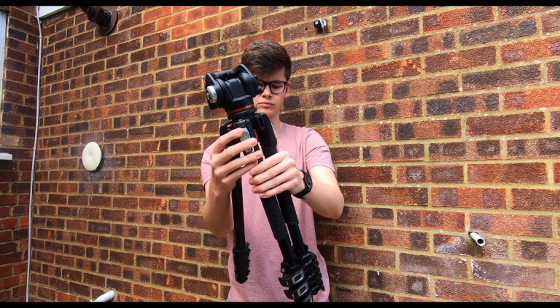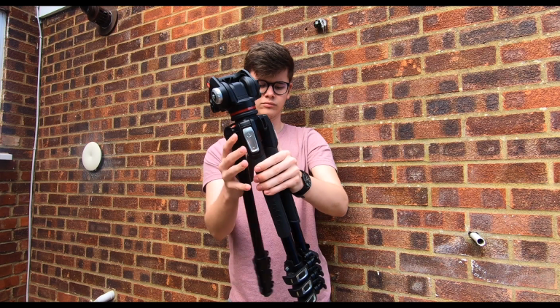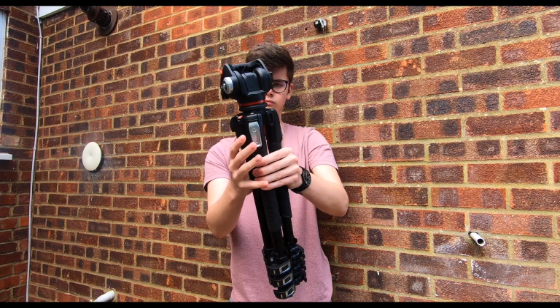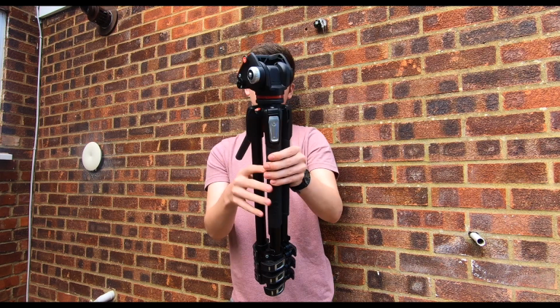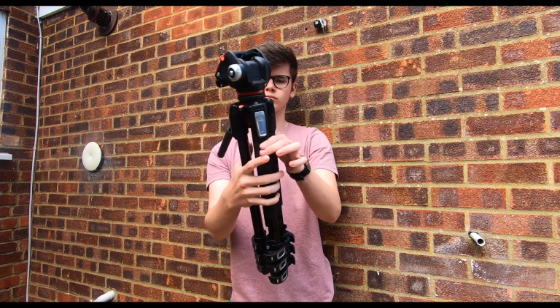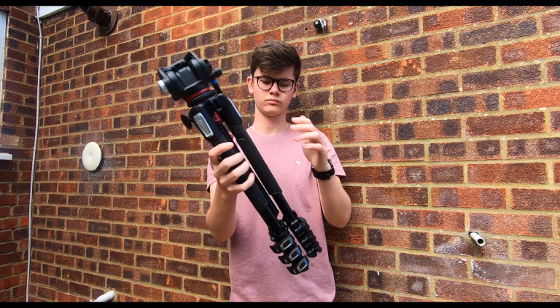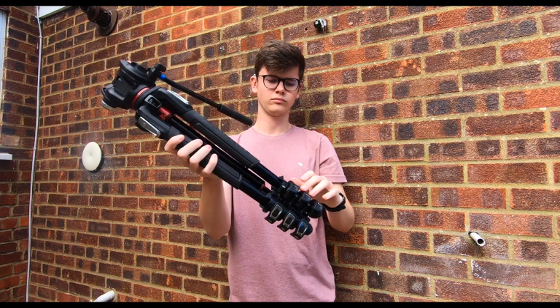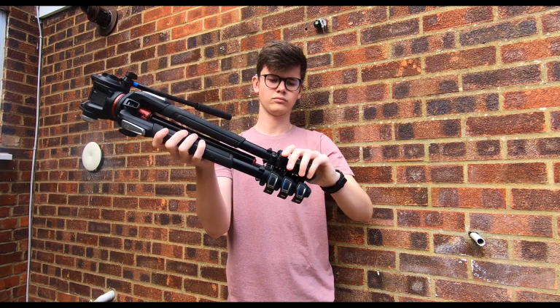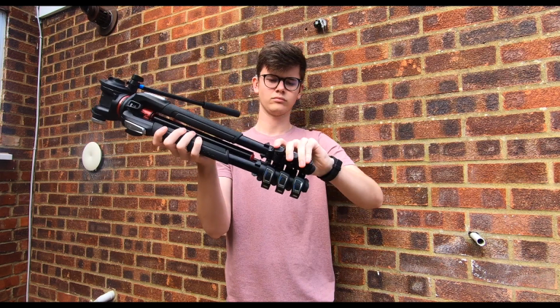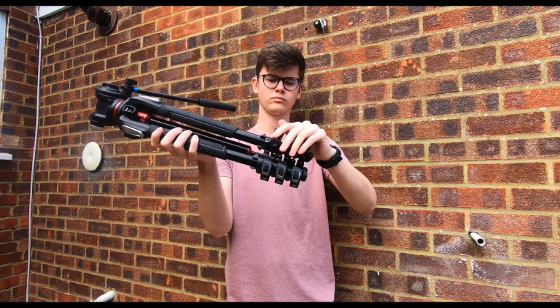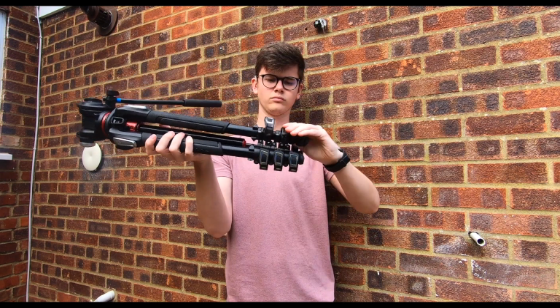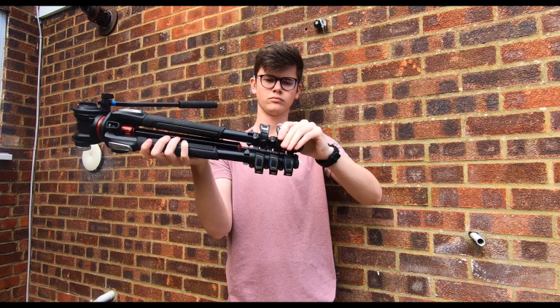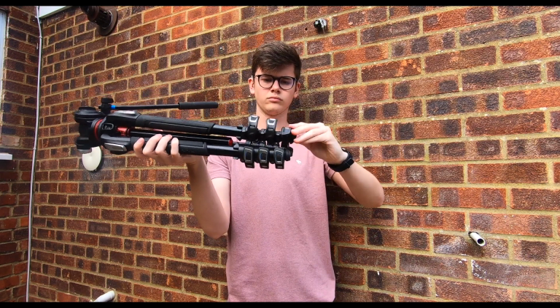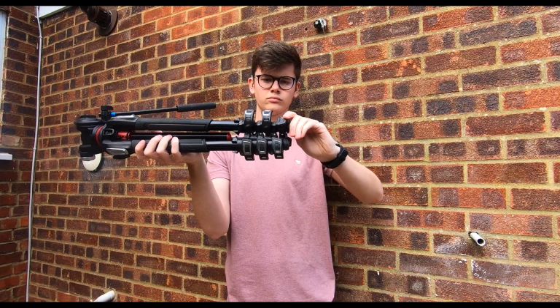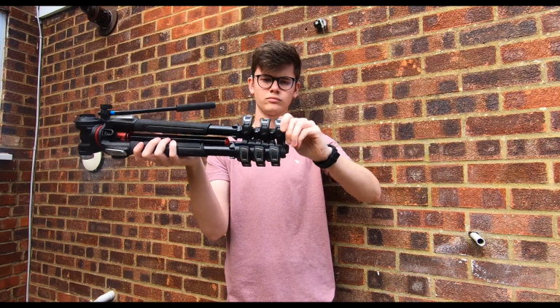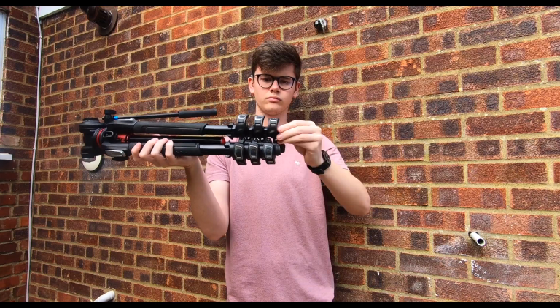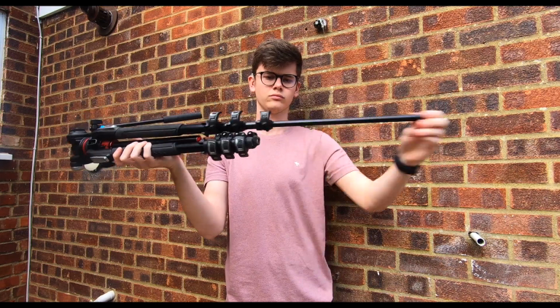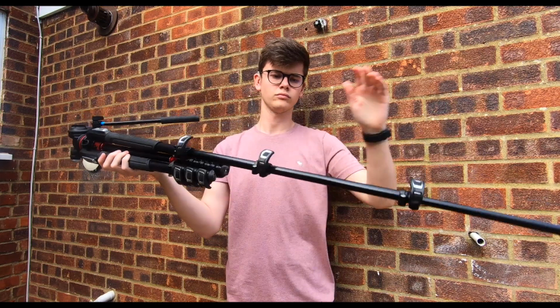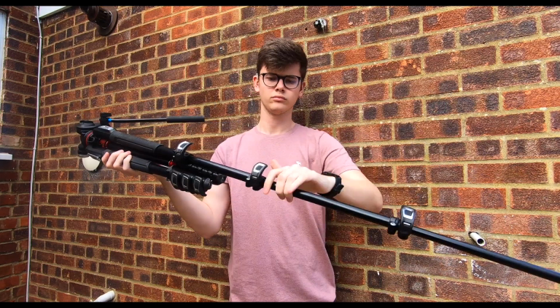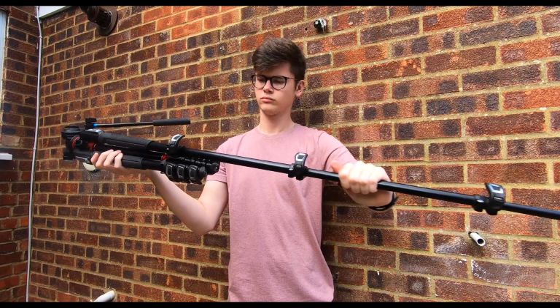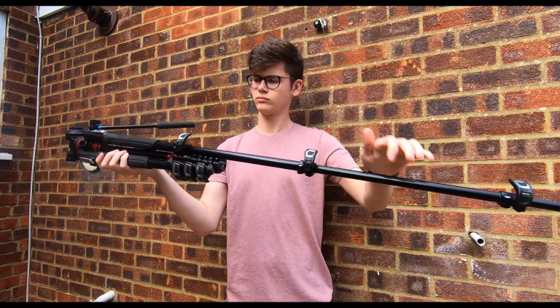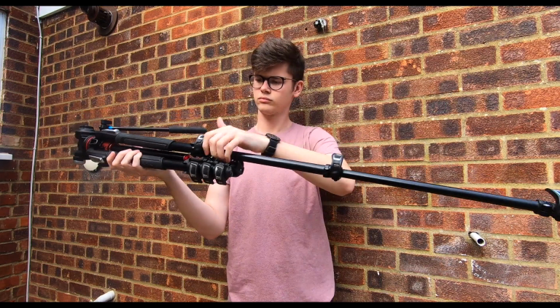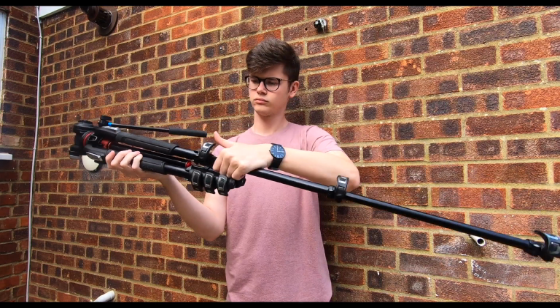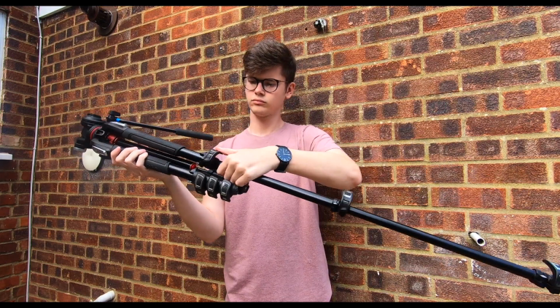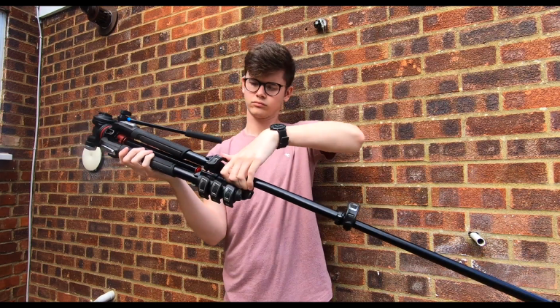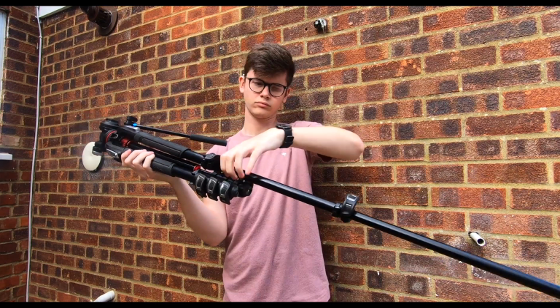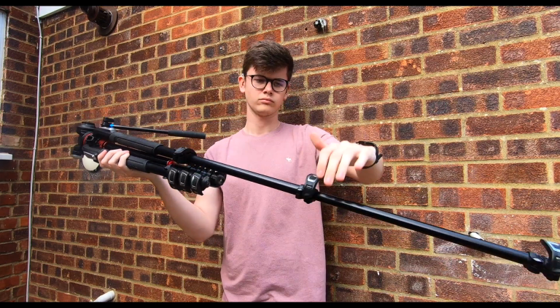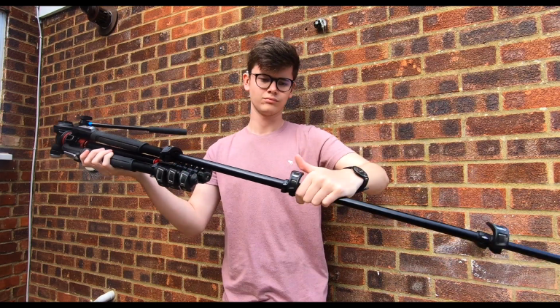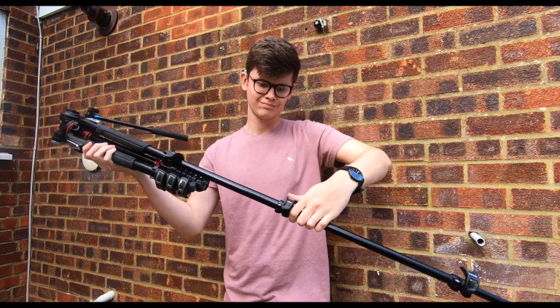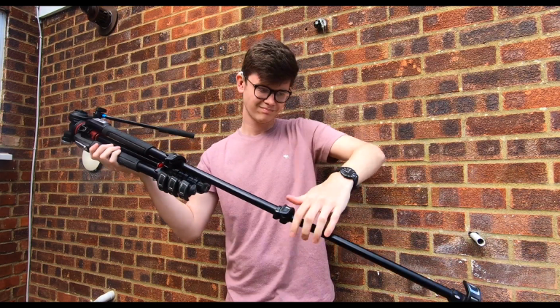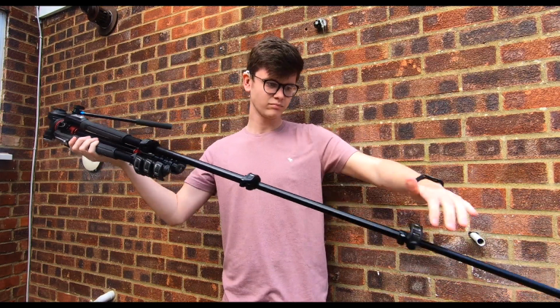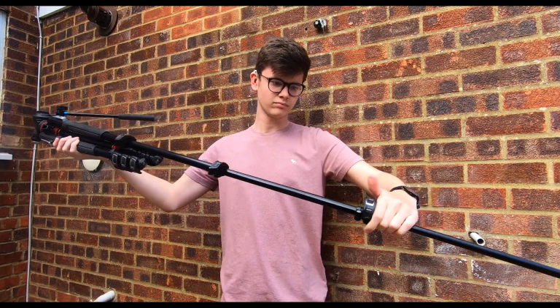The Manfrotto locks I noticed have almost like a tiny little spring. Even just pushing the locks ever so slightly, it actually springs up.